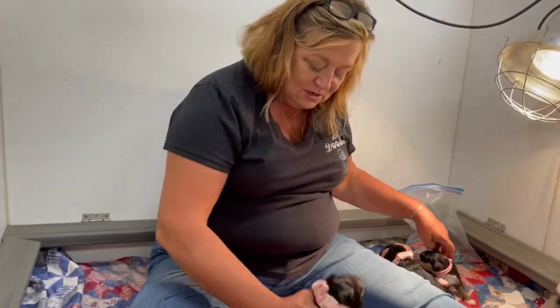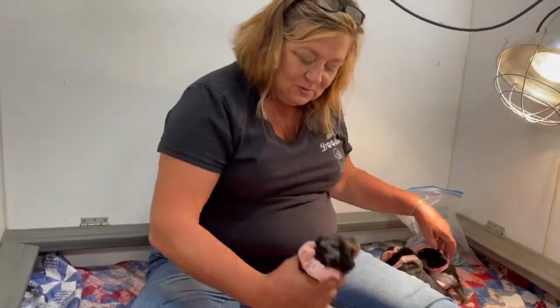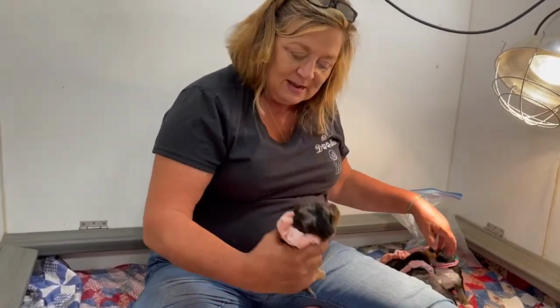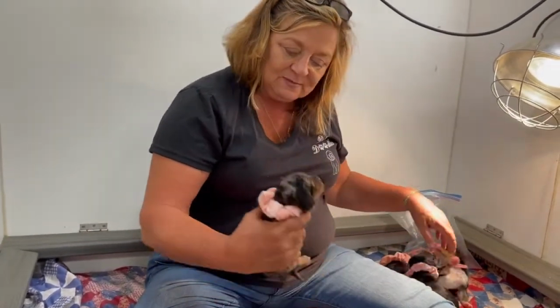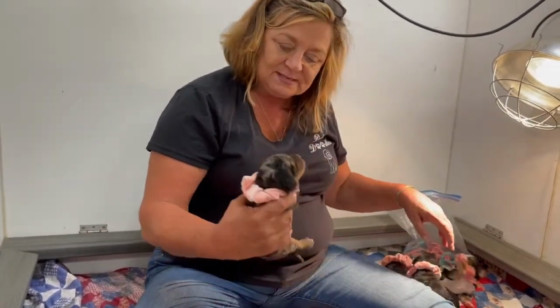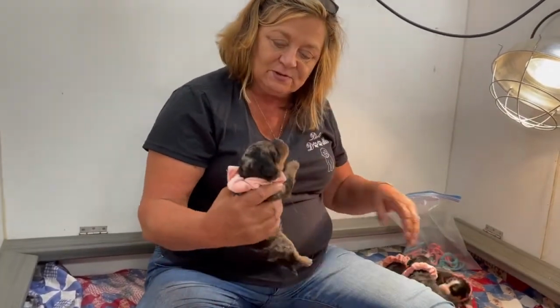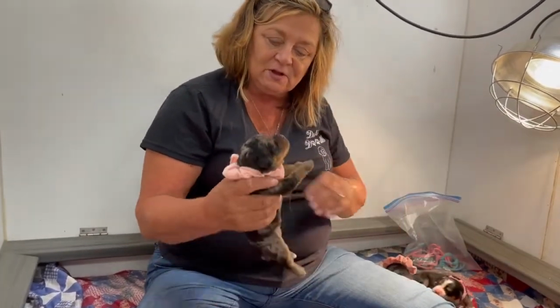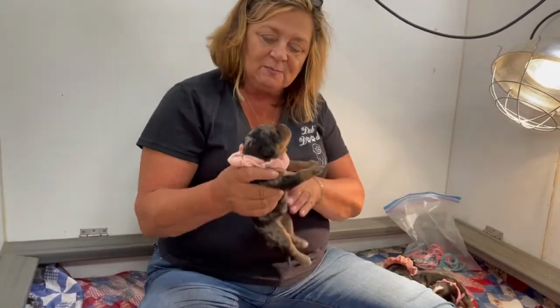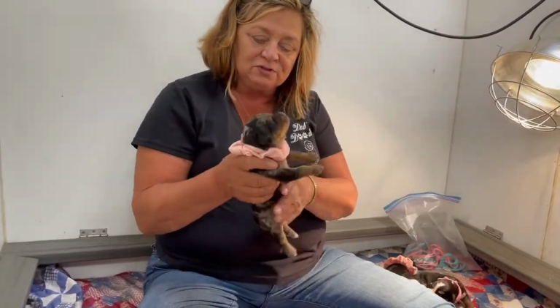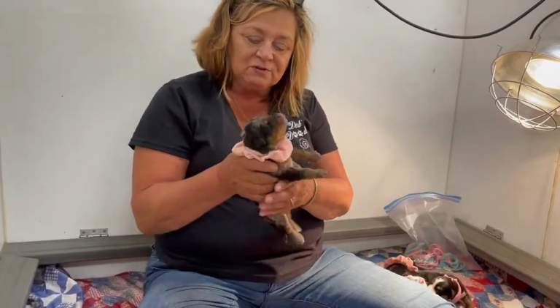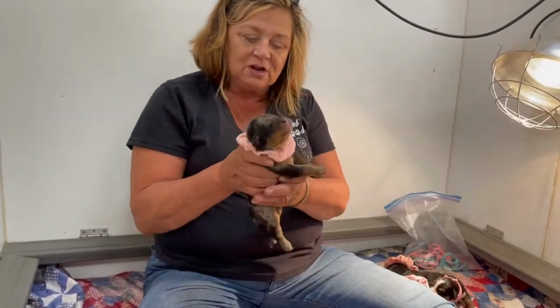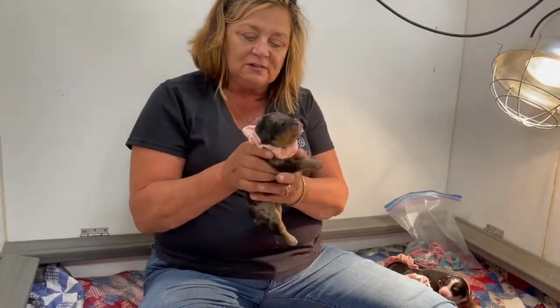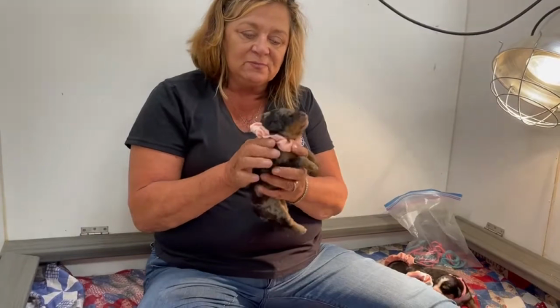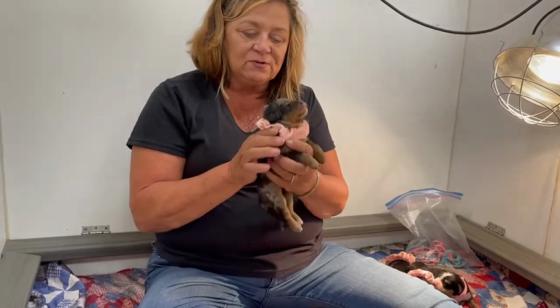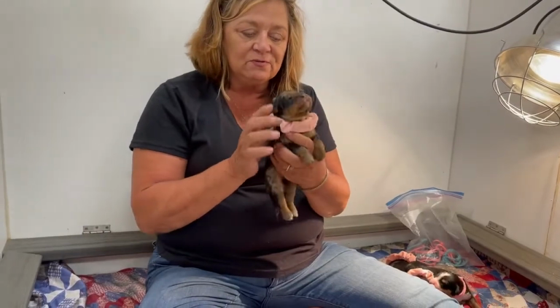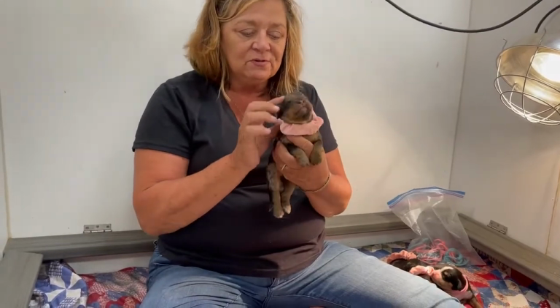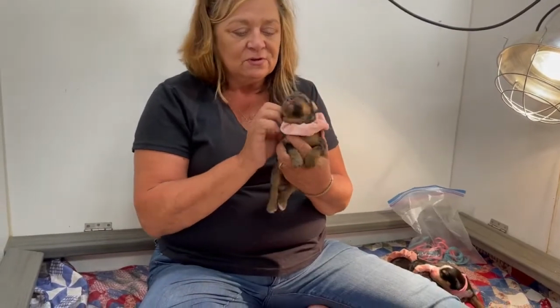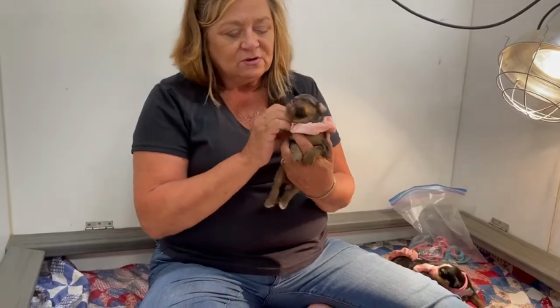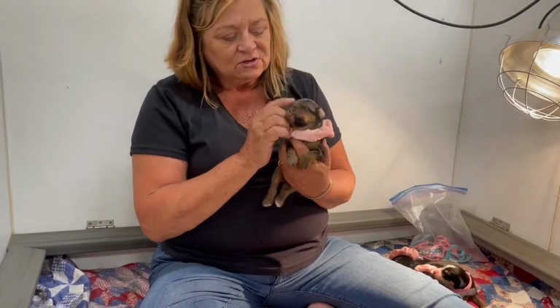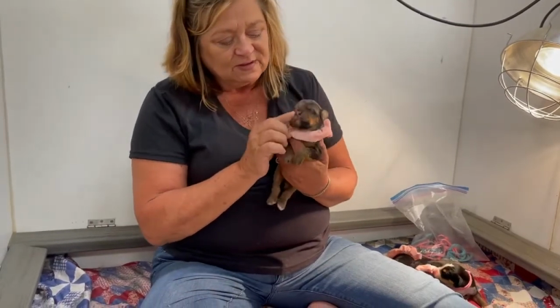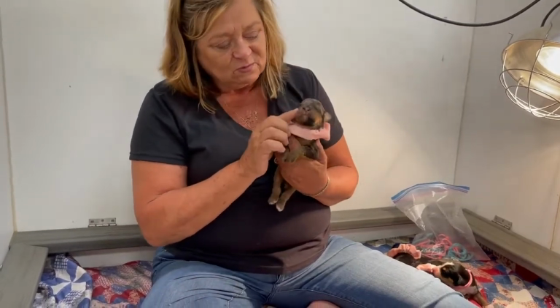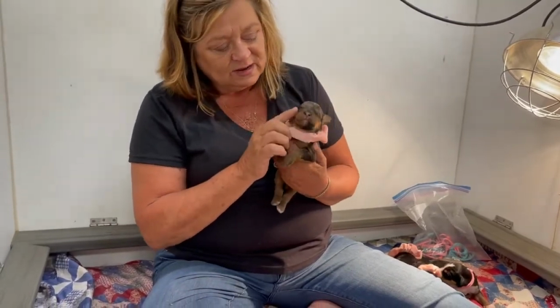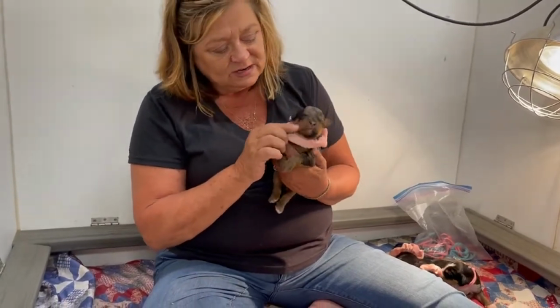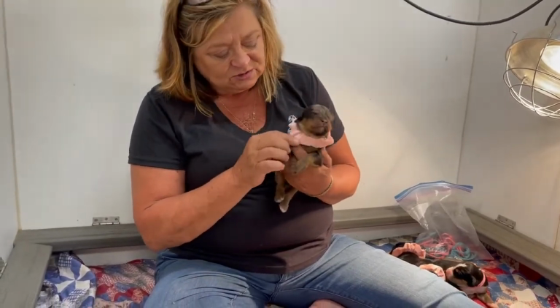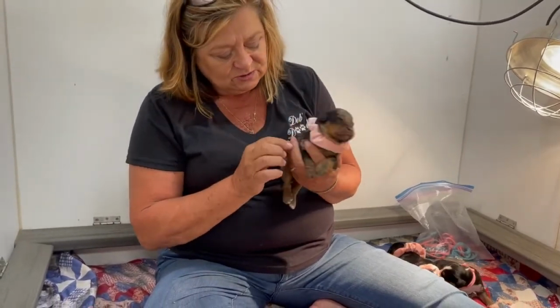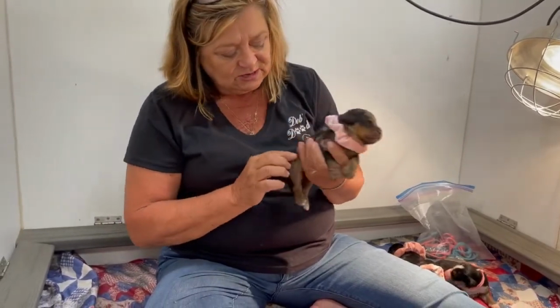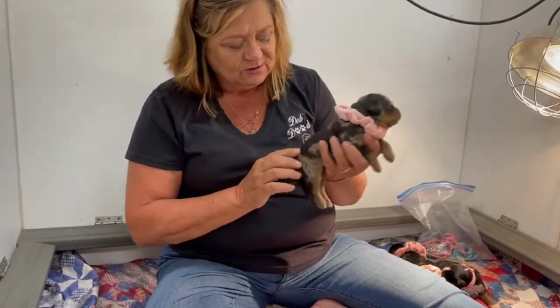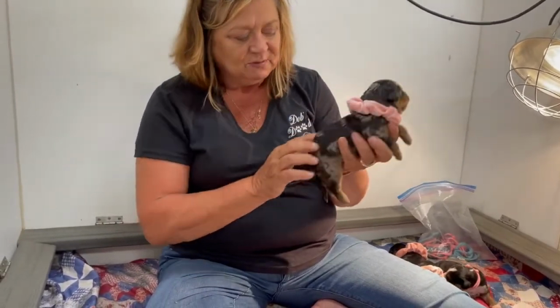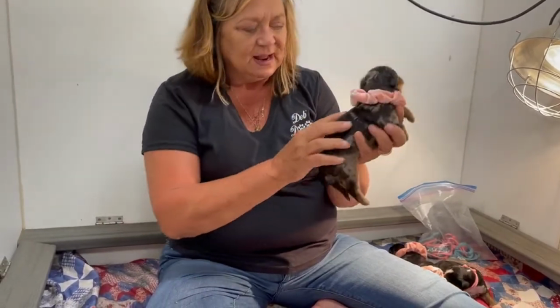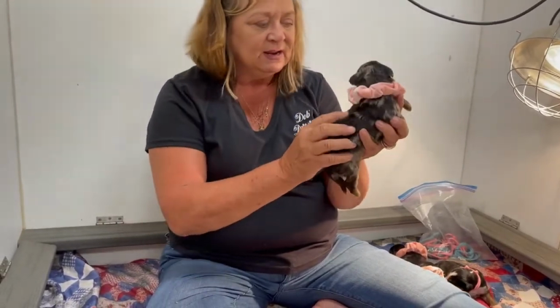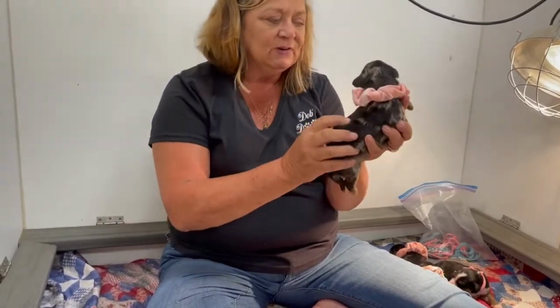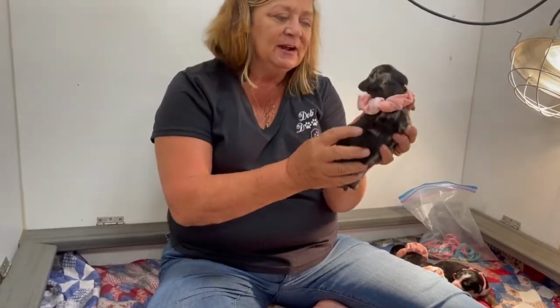We have this little chocolate Merle. She's got the reddish through here, black and gray.